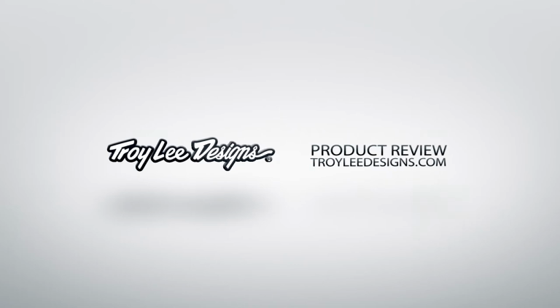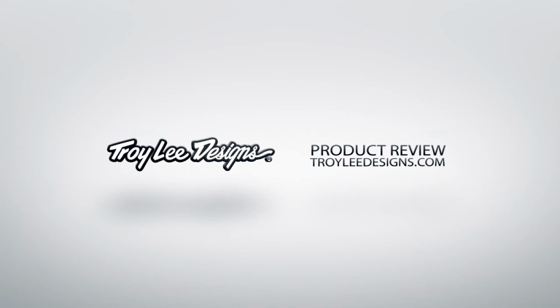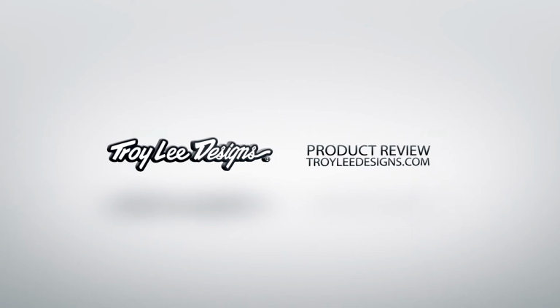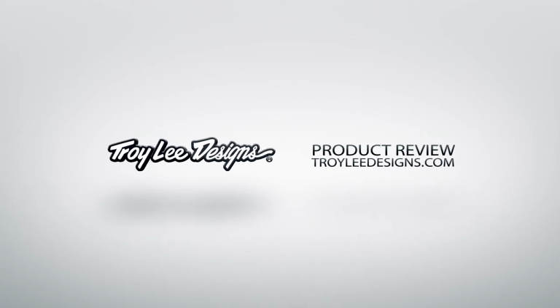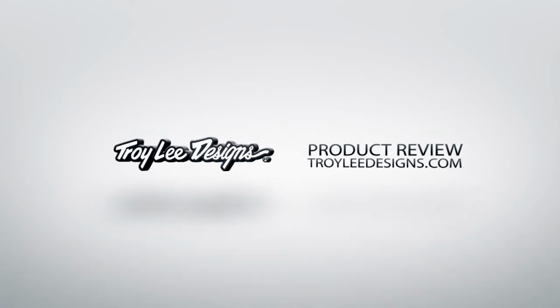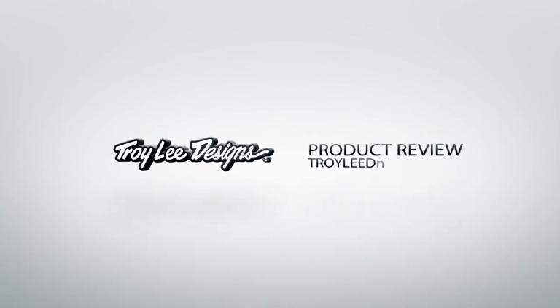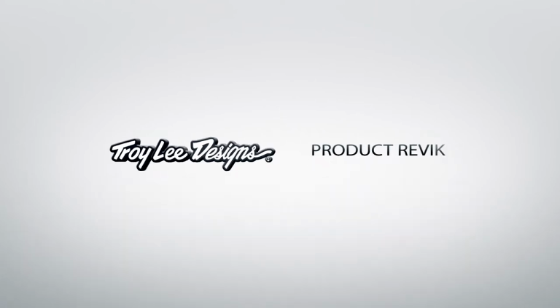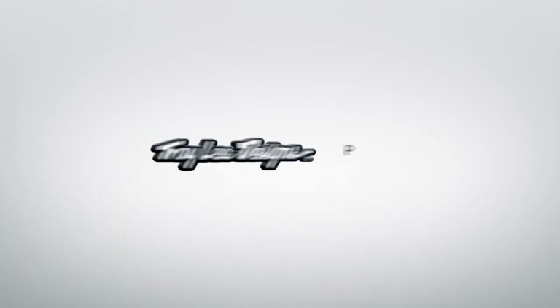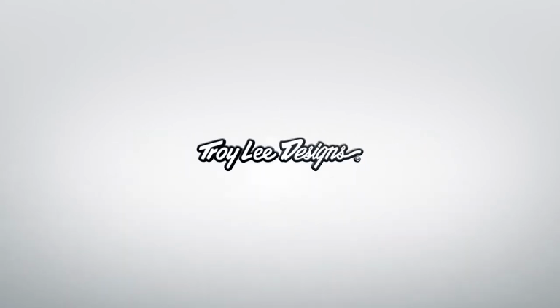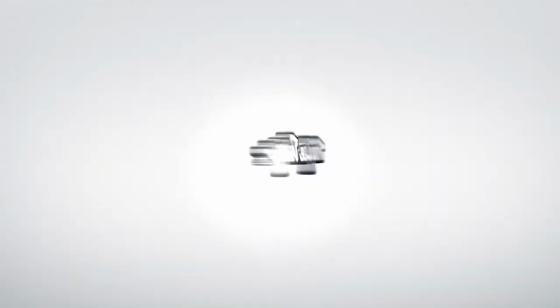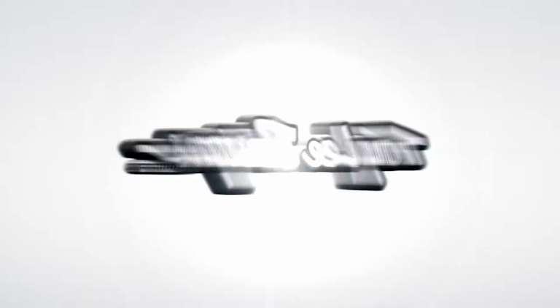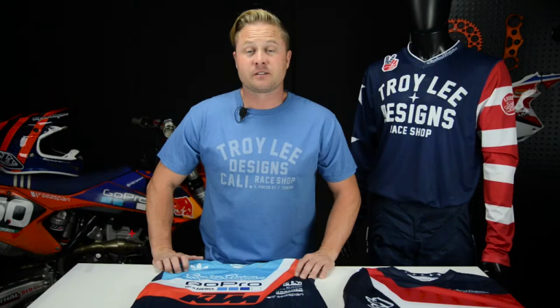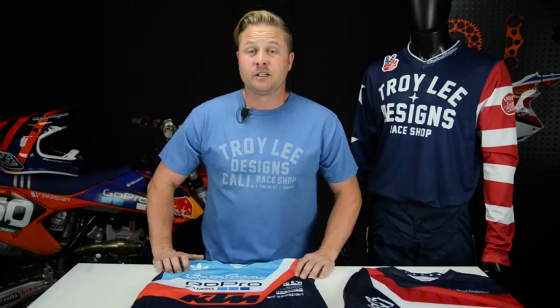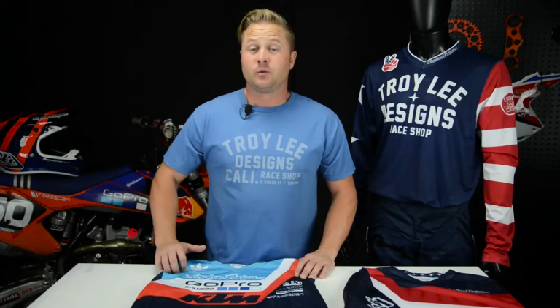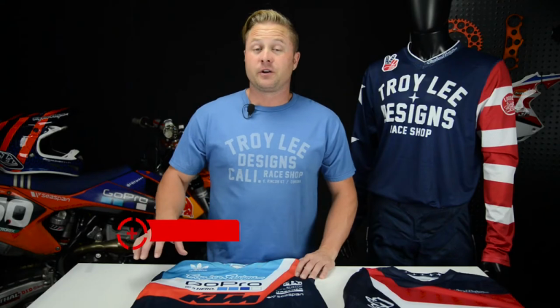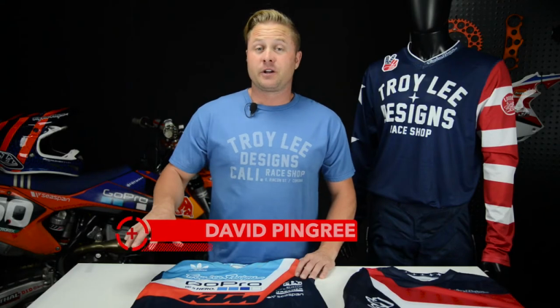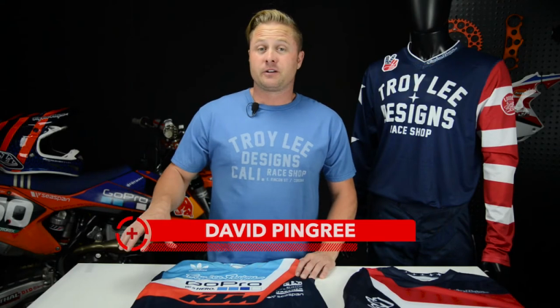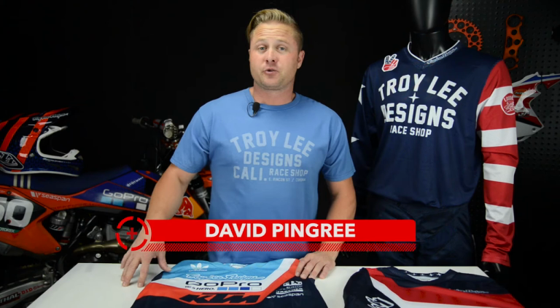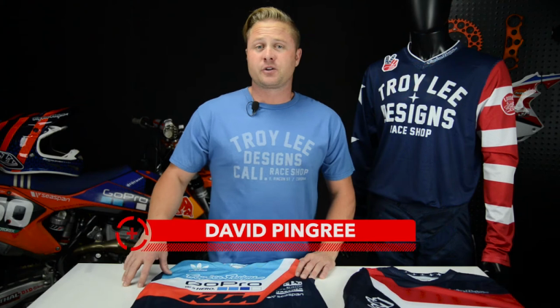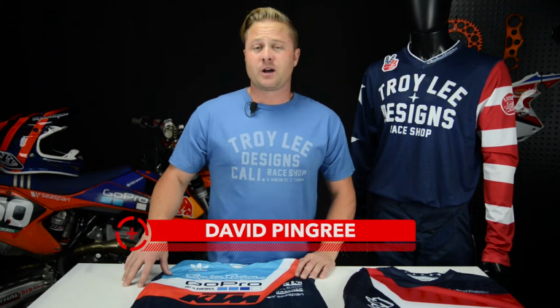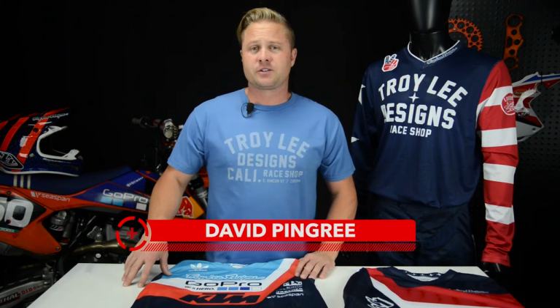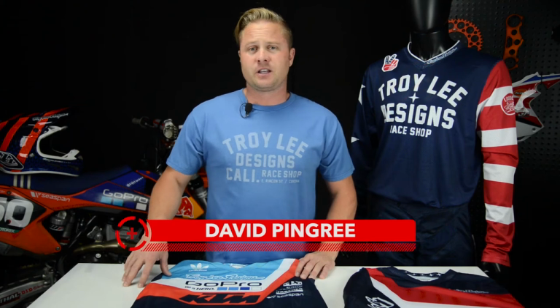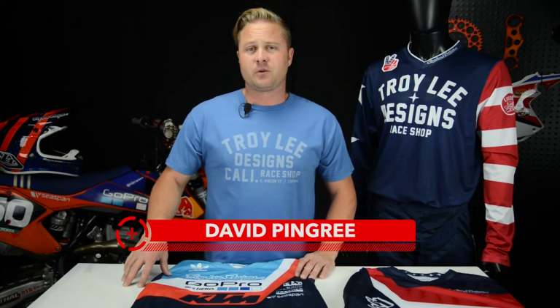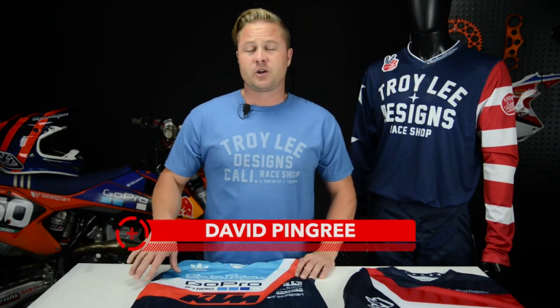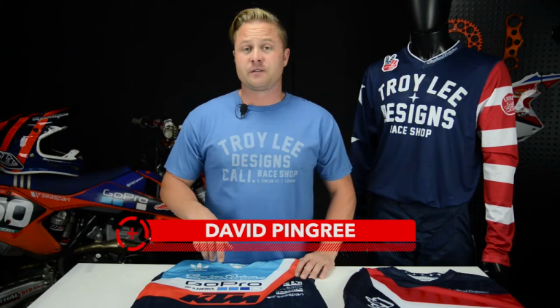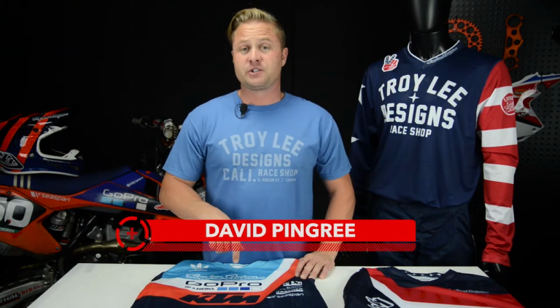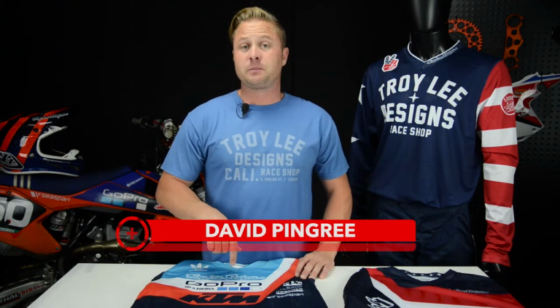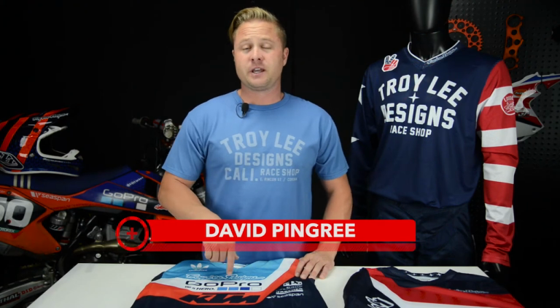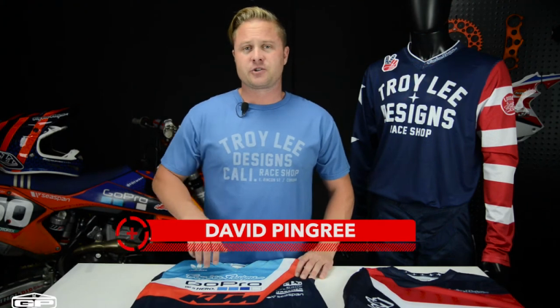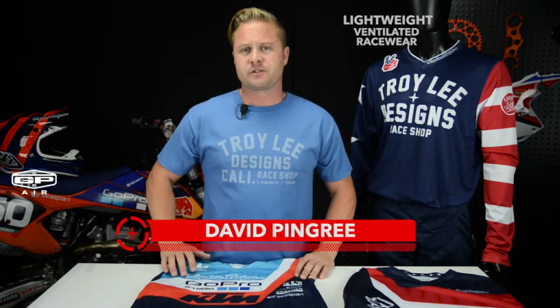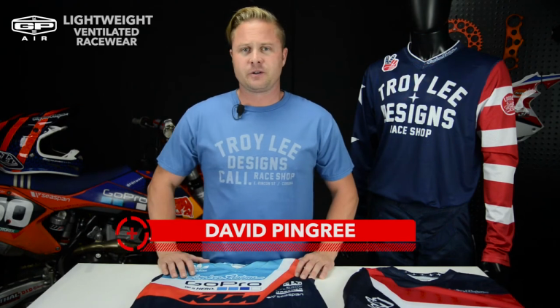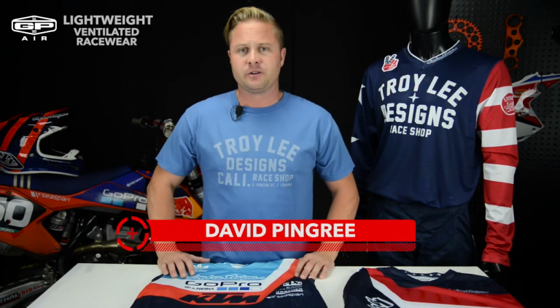Hey, it's David Pingree for Troy Lee Designs. We are here in Troy's garage today. I want to go over the GP Air Jersey with you.